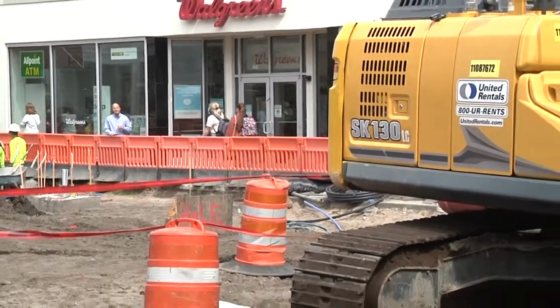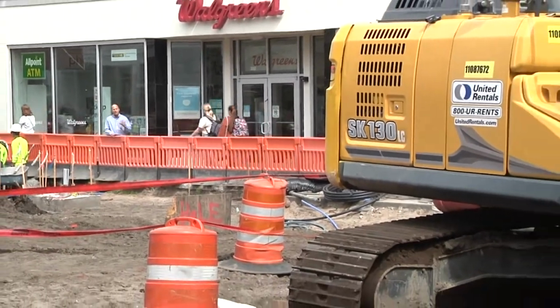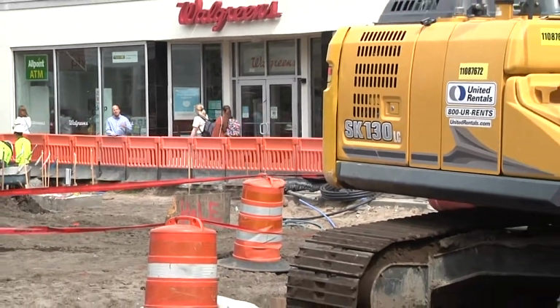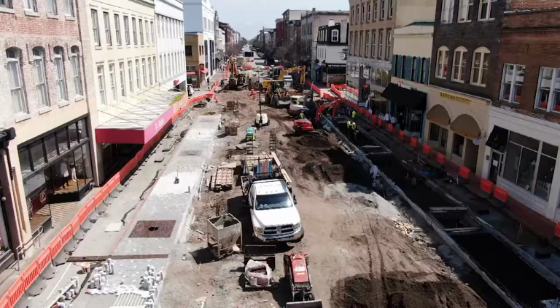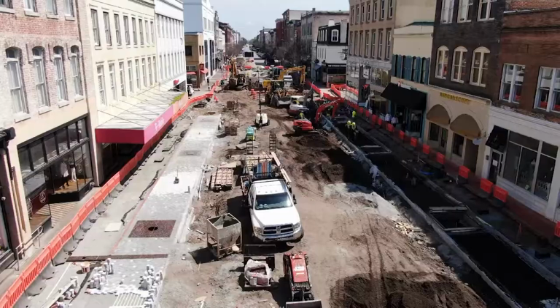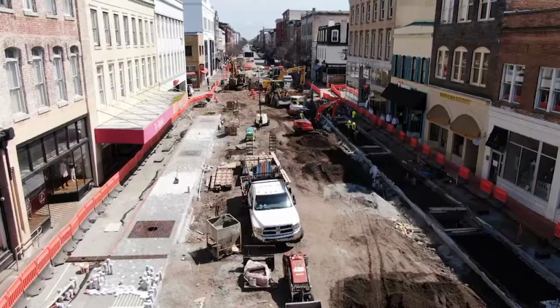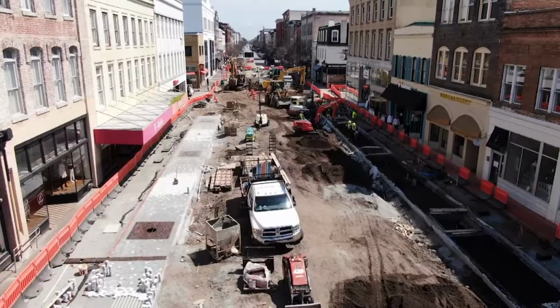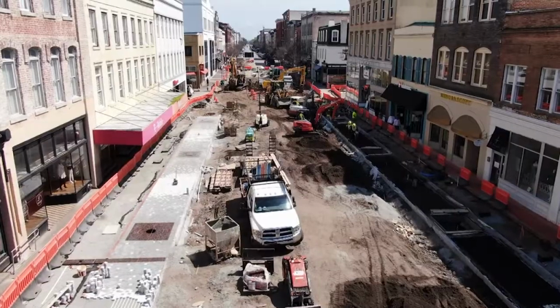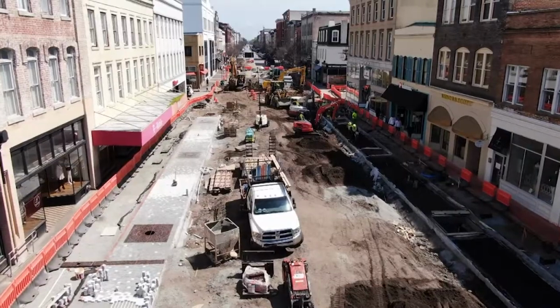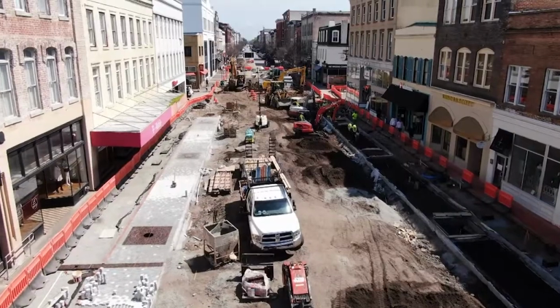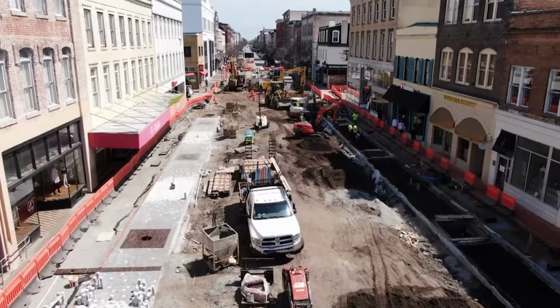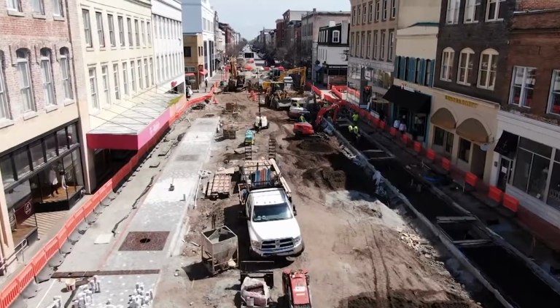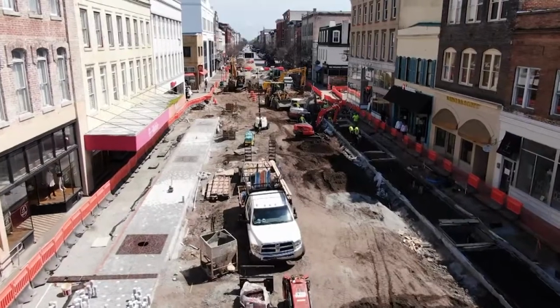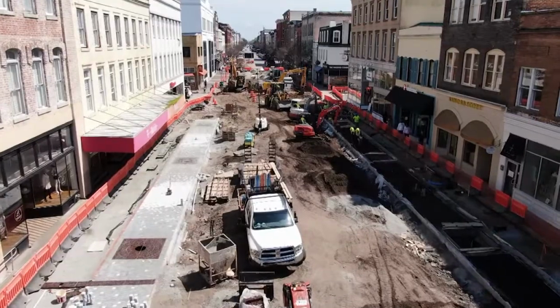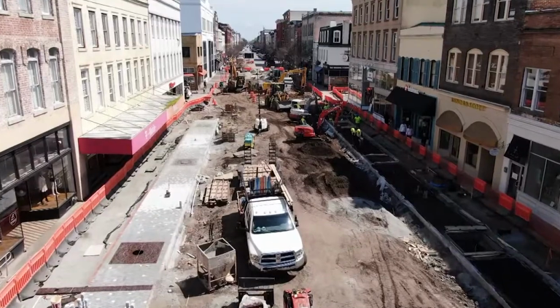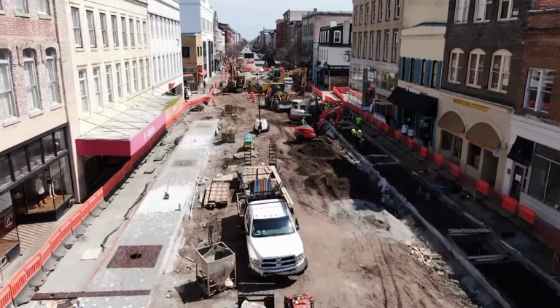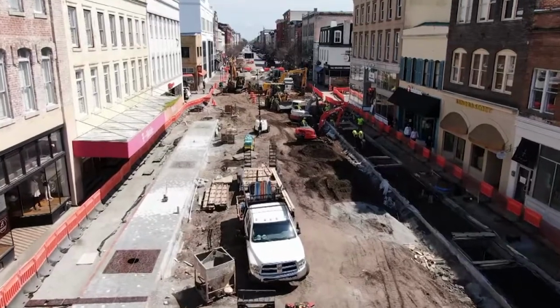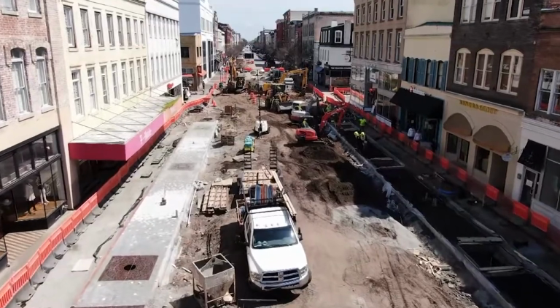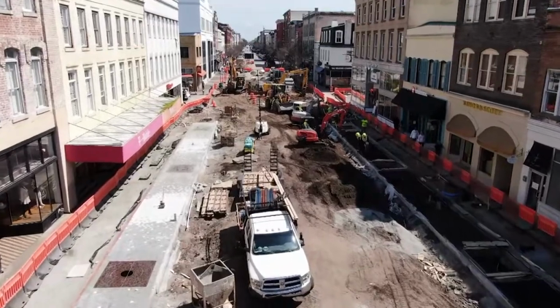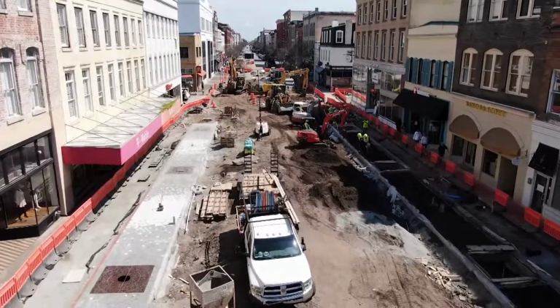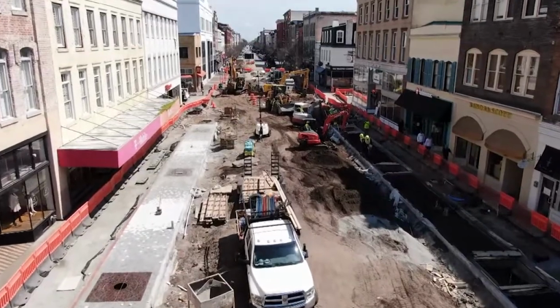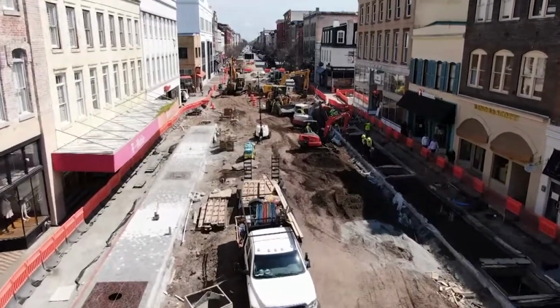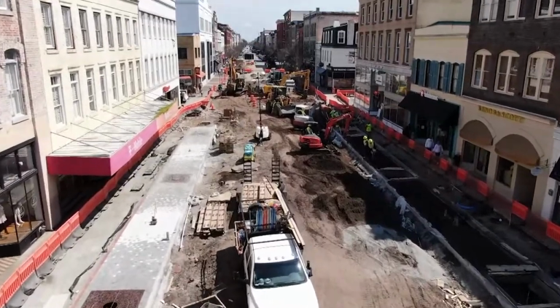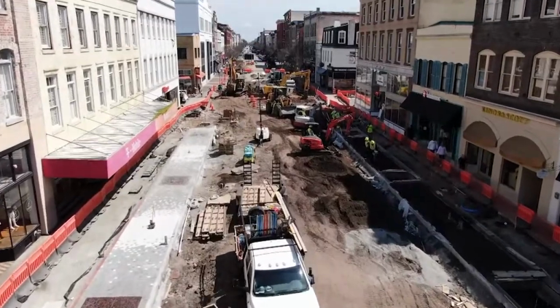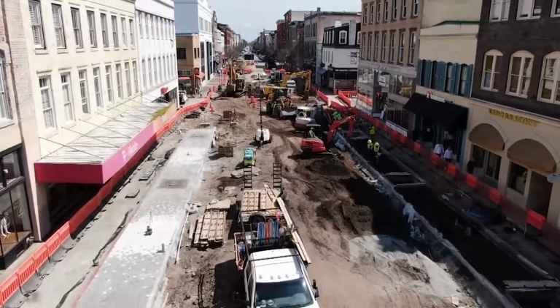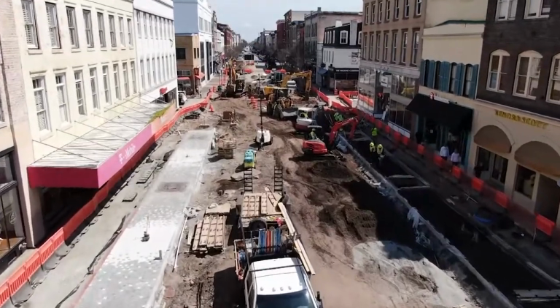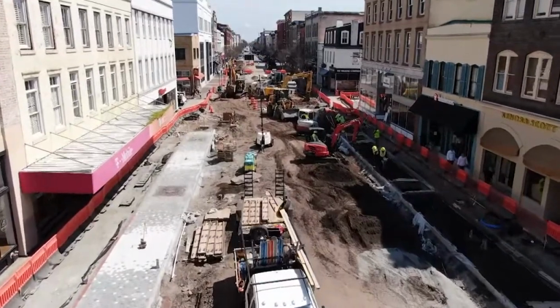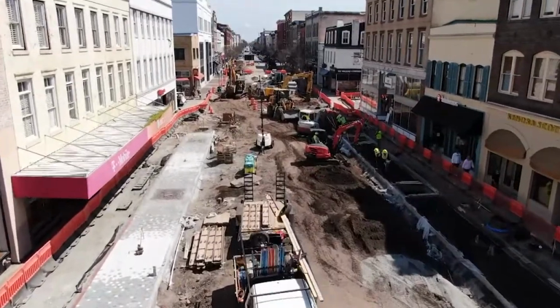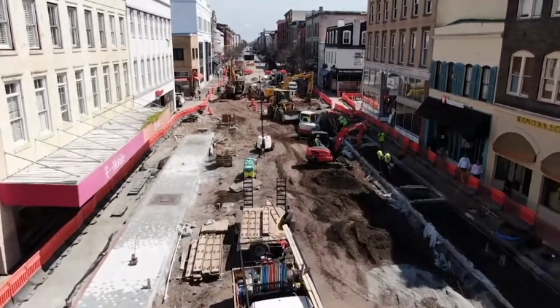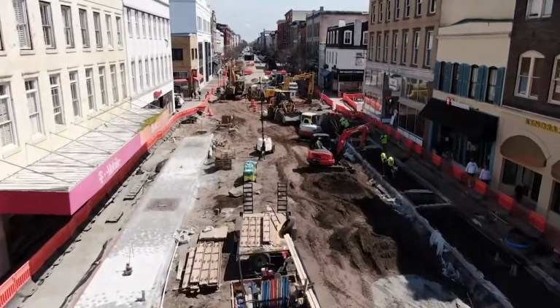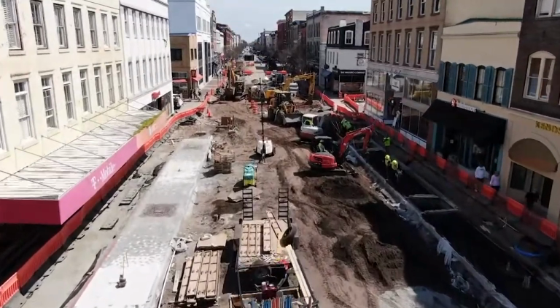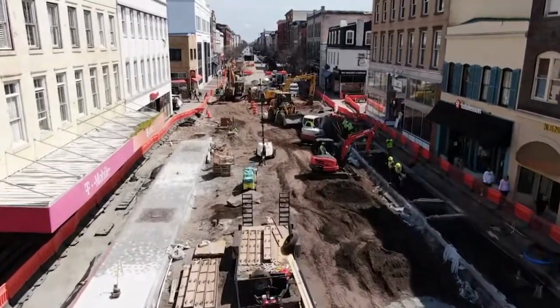Phase one is expected to be completed by April 1st of 2022. For SGTV's CitySpan, I'm Ken Slats.